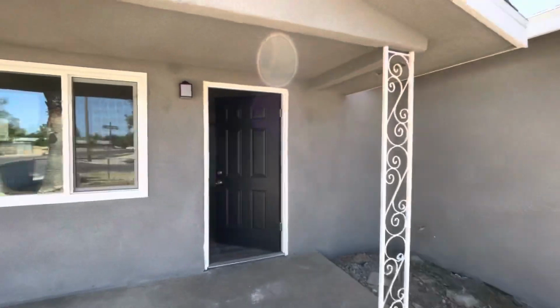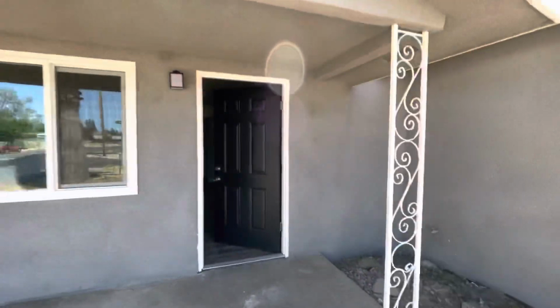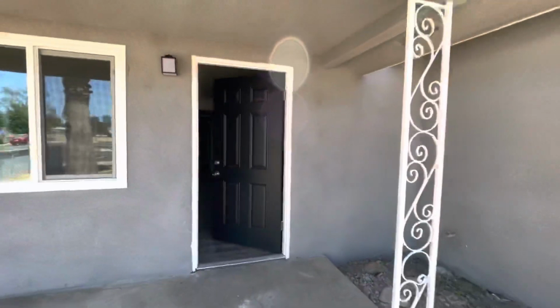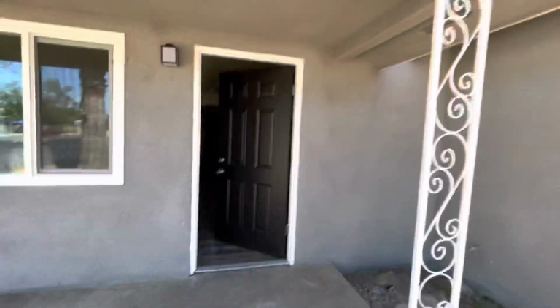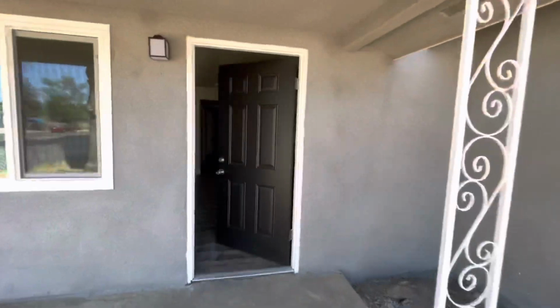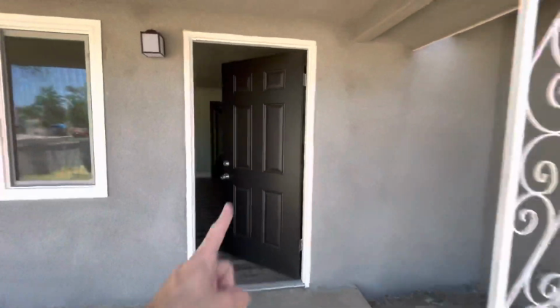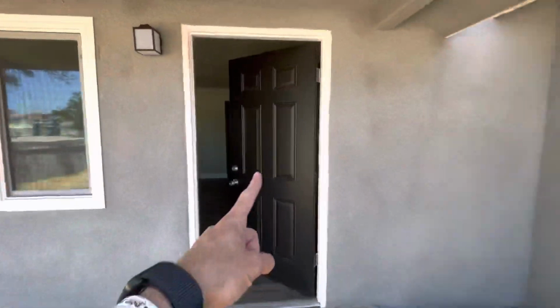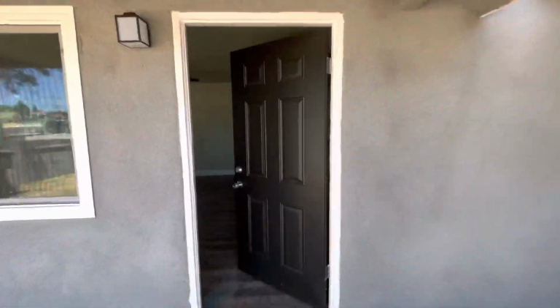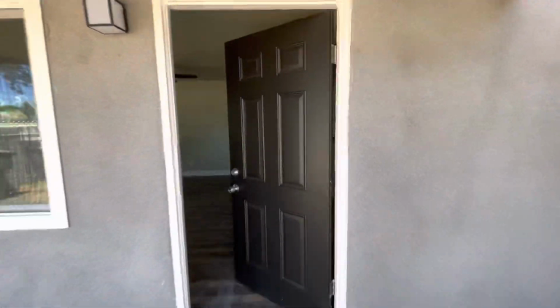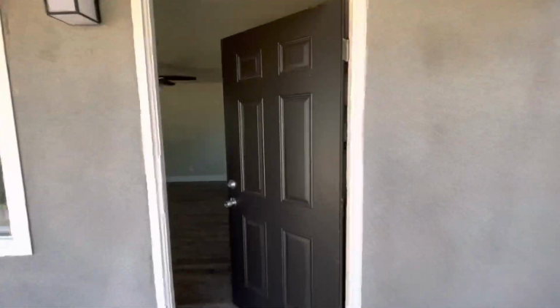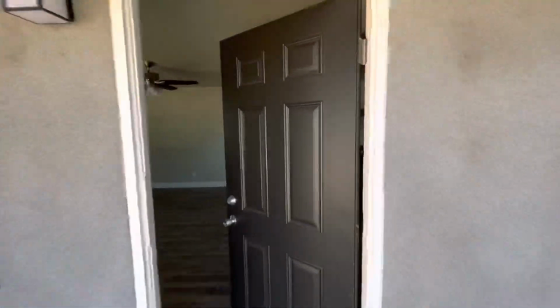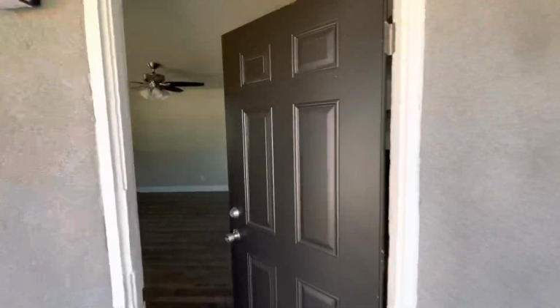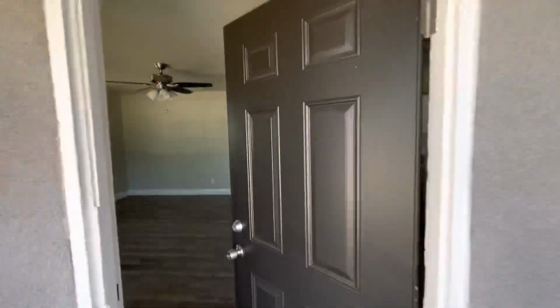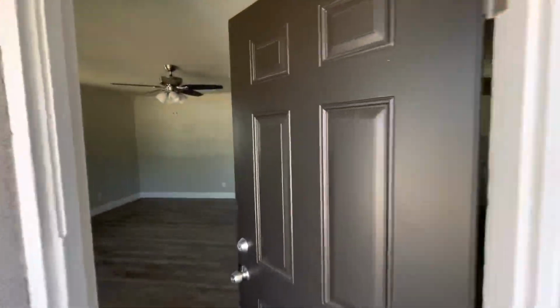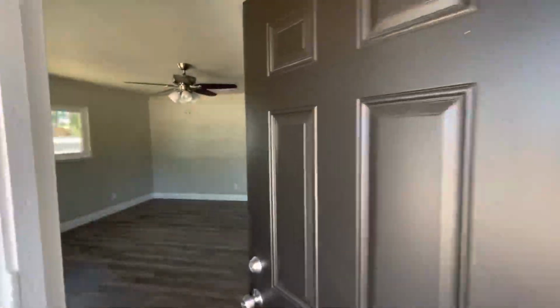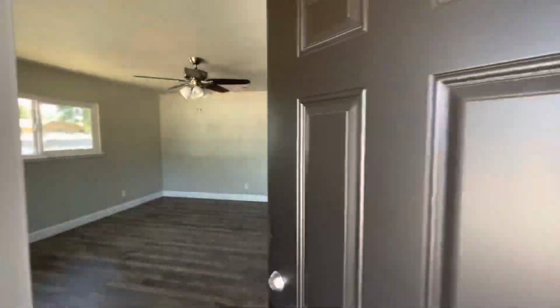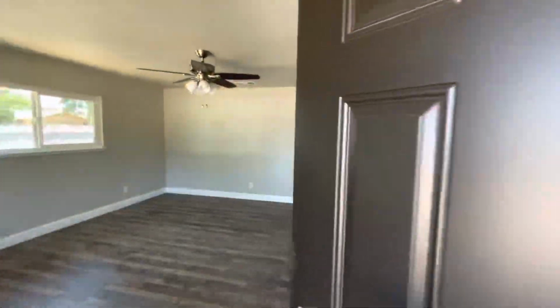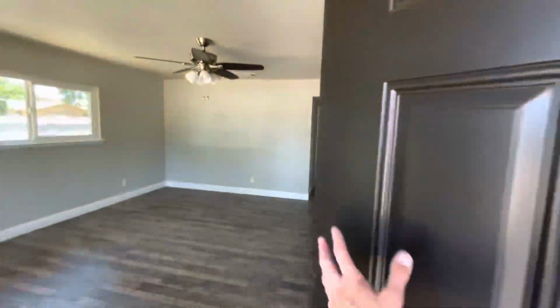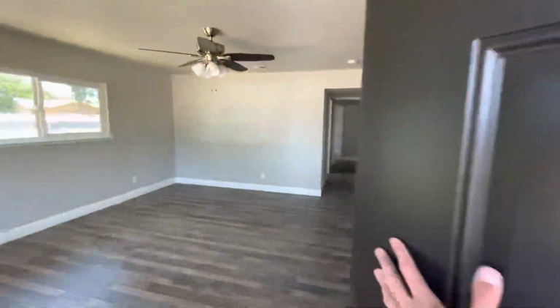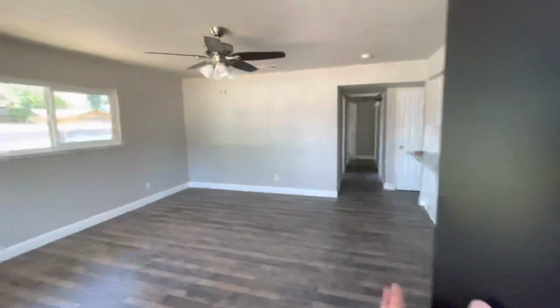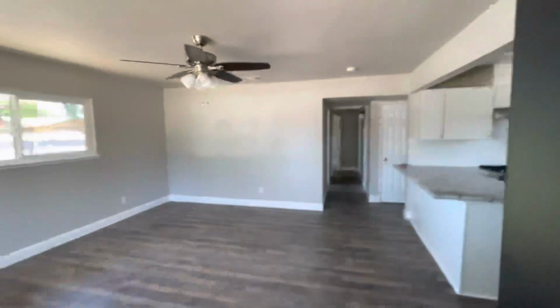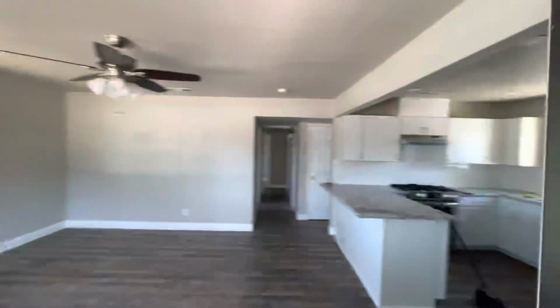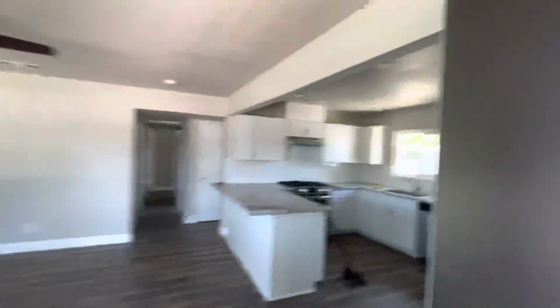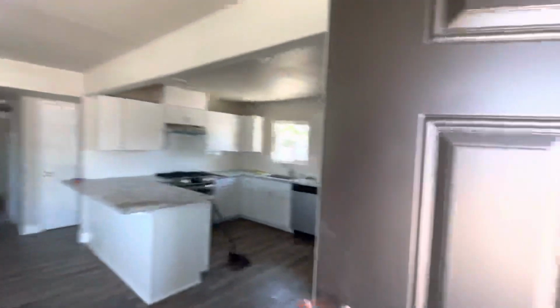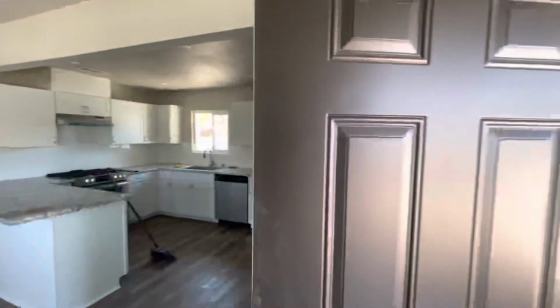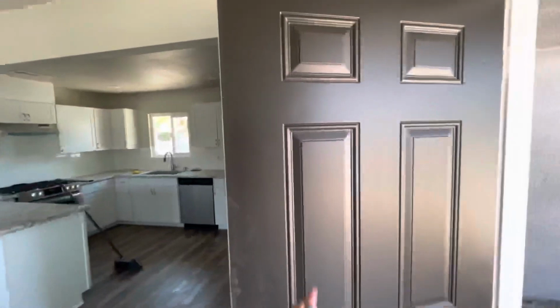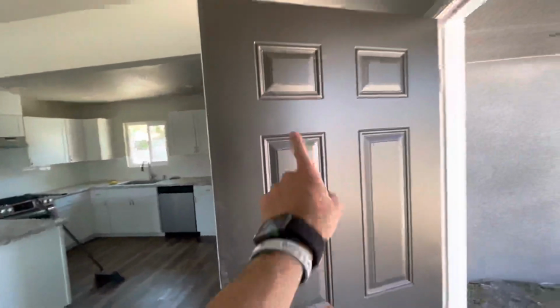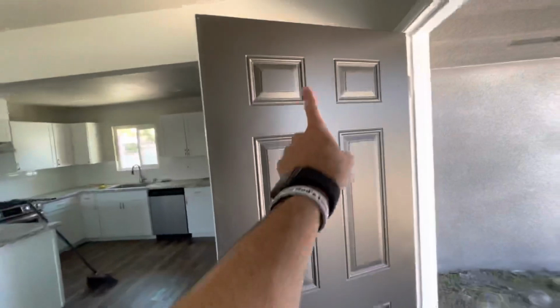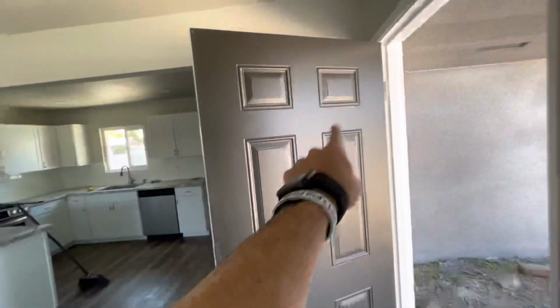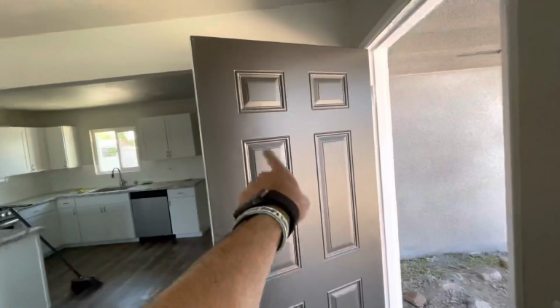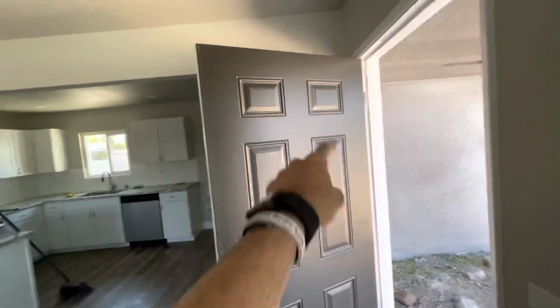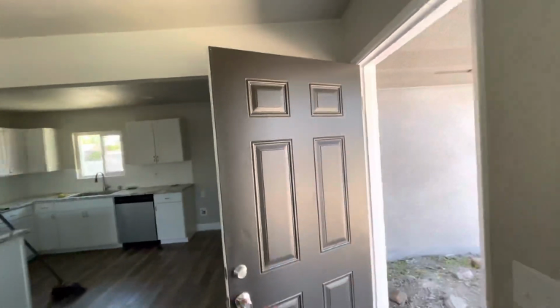Take you inside. We're going to replace this front door — got the wrong one. We're going to put a nice one in there with some glass.